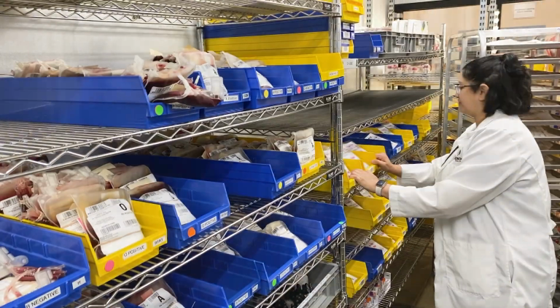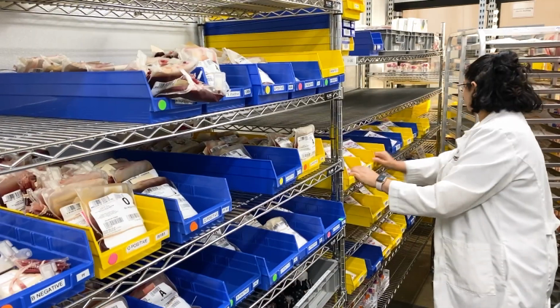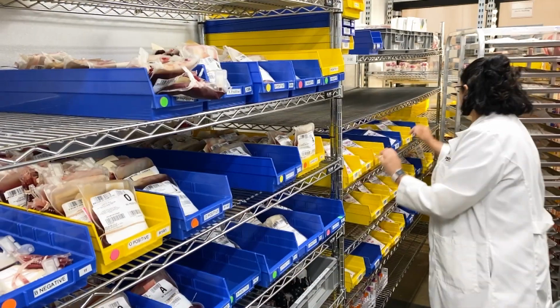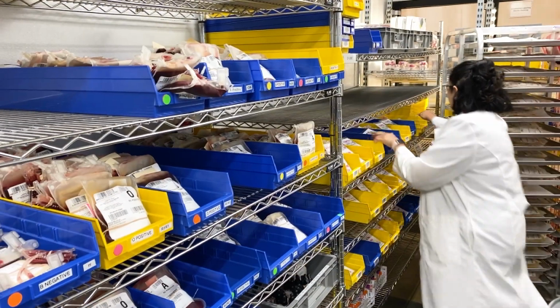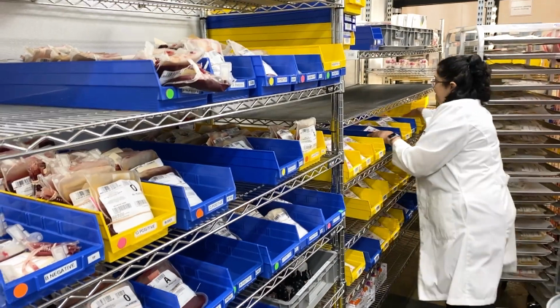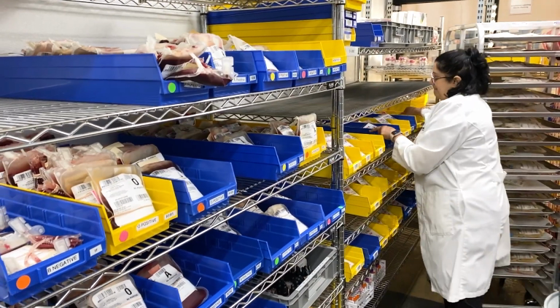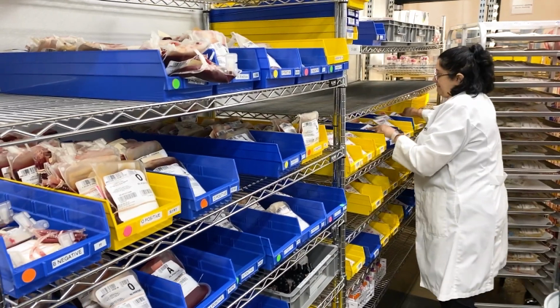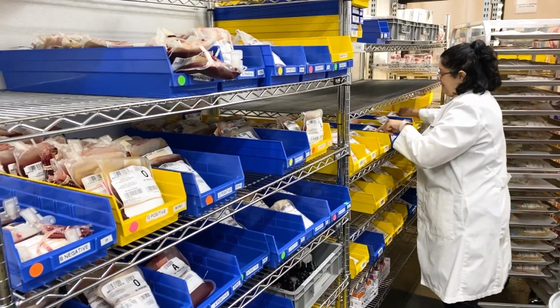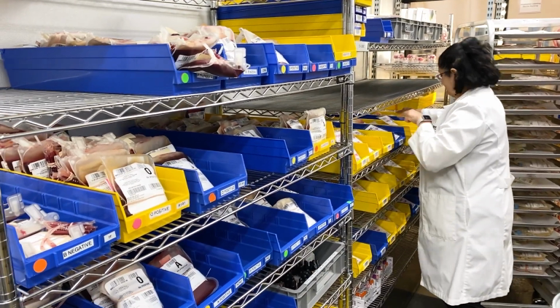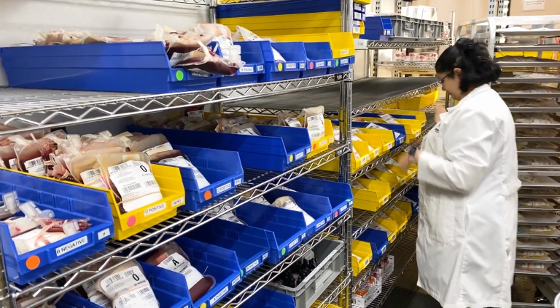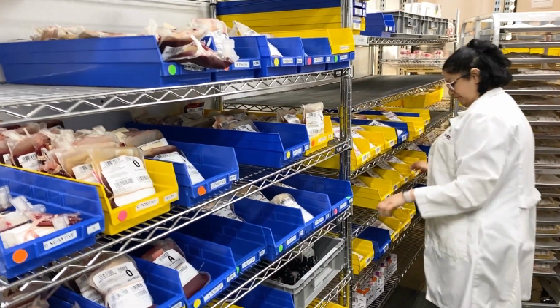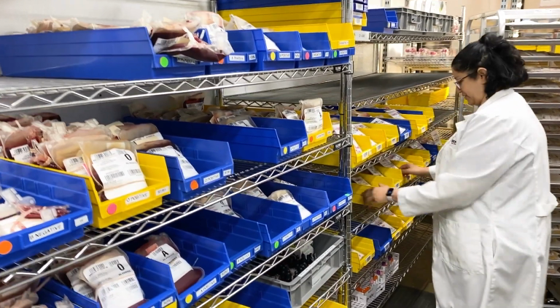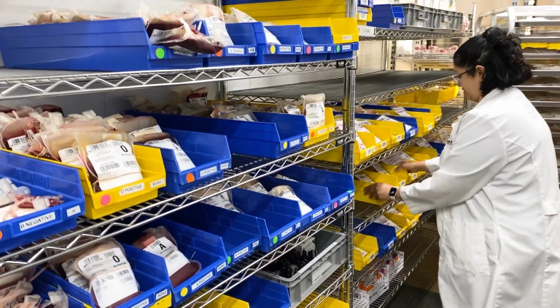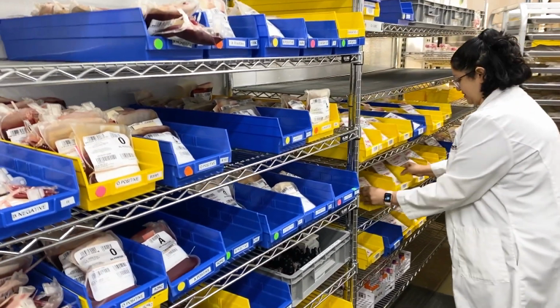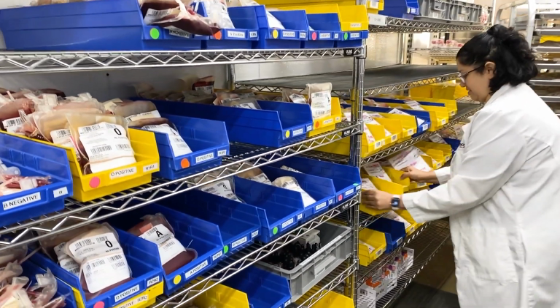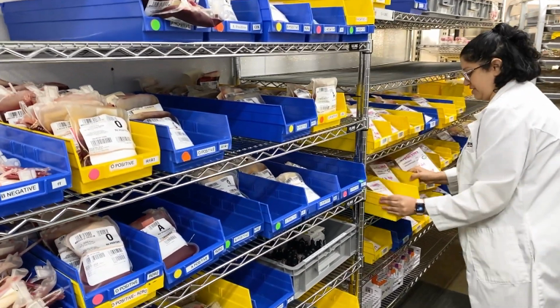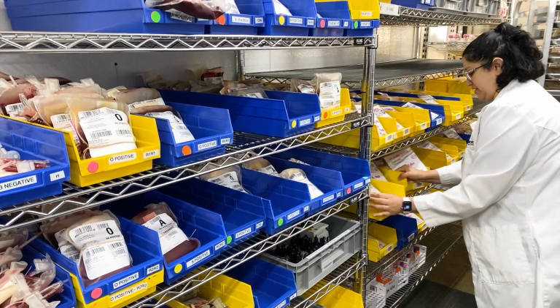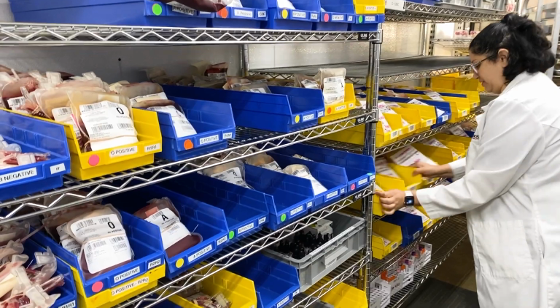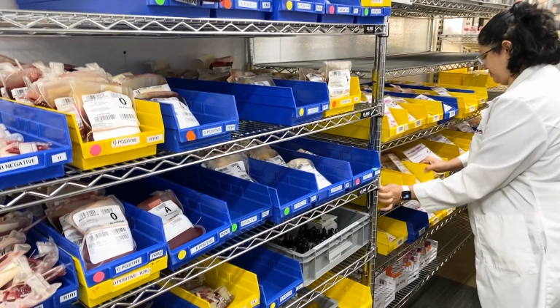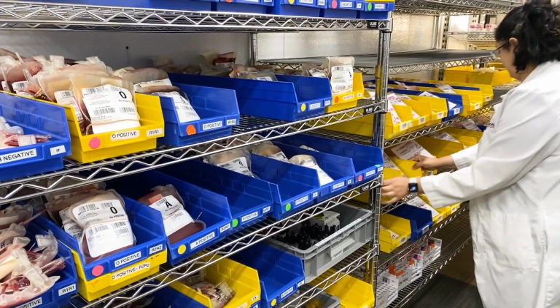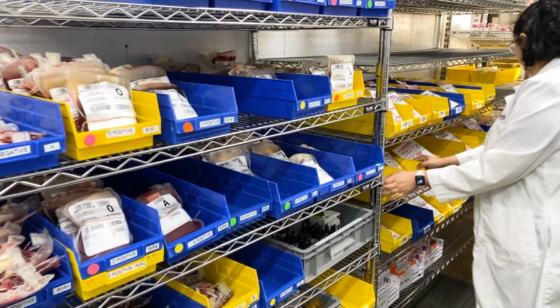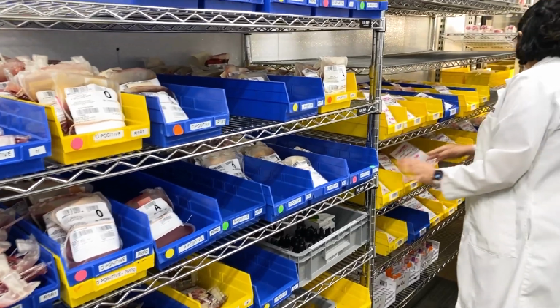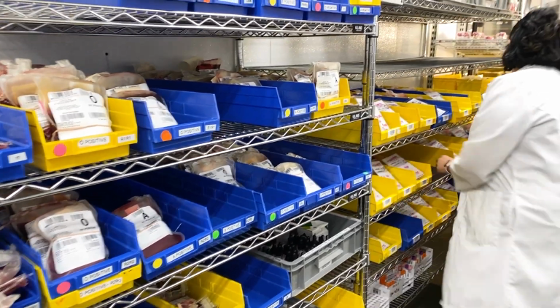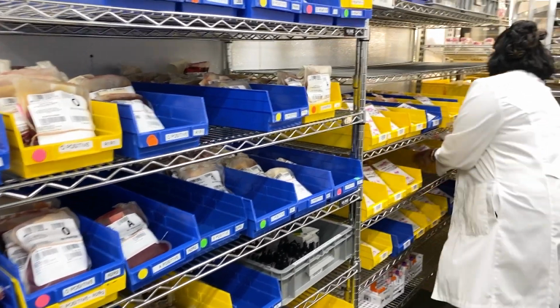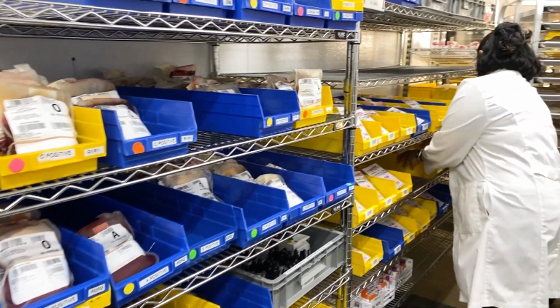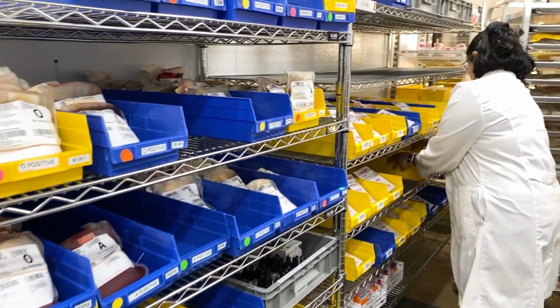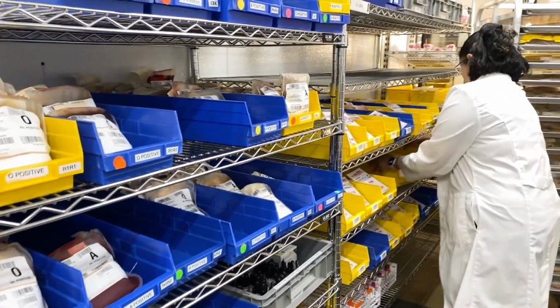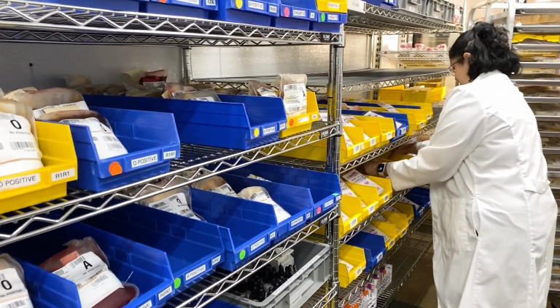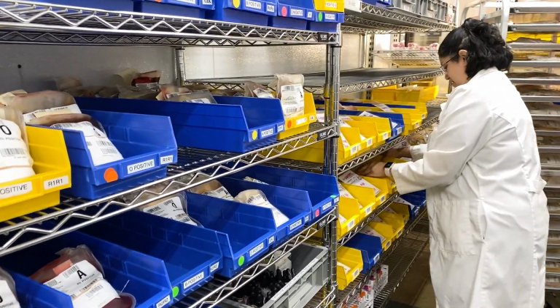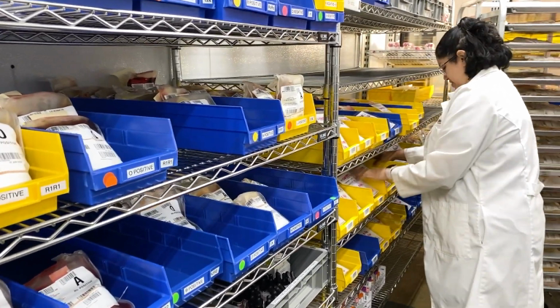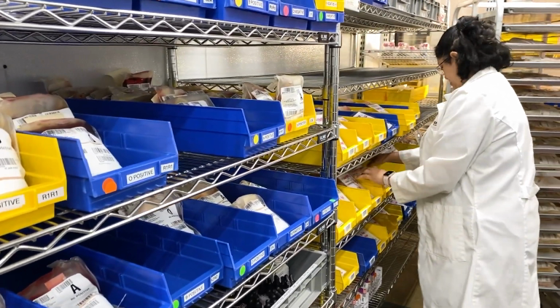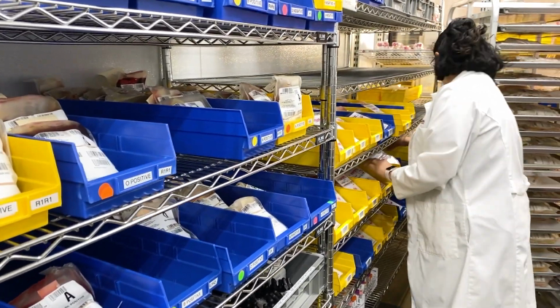The One Blood Reference Lab team is a top provider of rare blood, helping patients locally, nationally, and around the world.